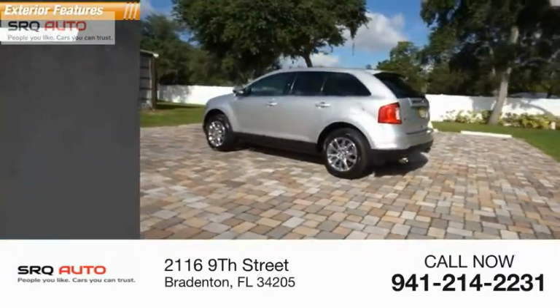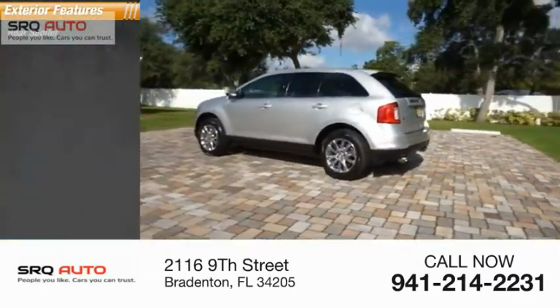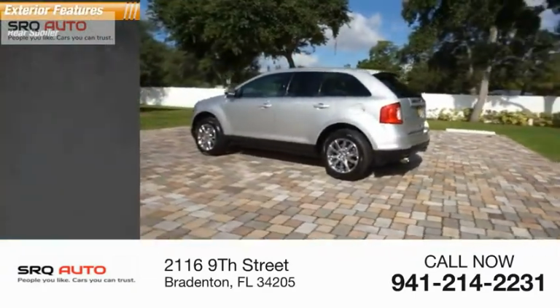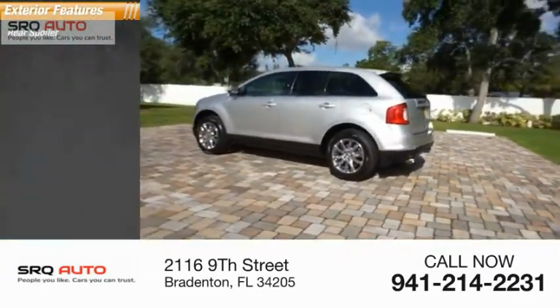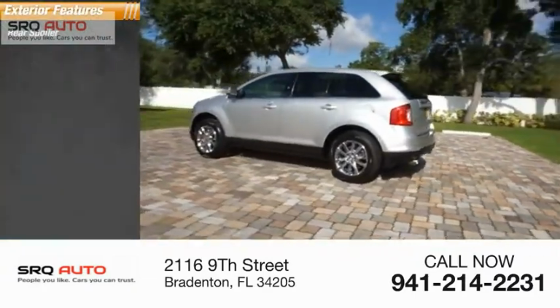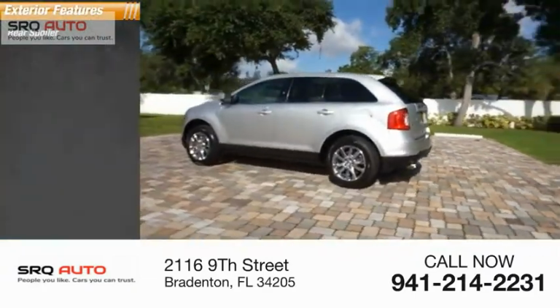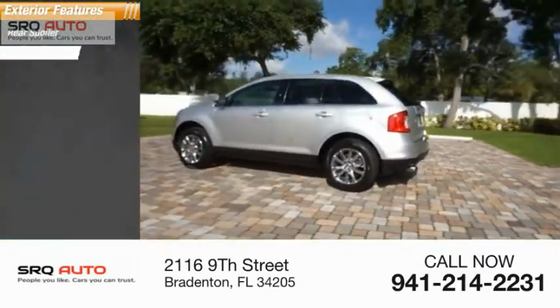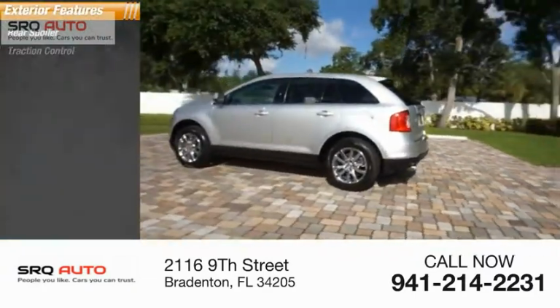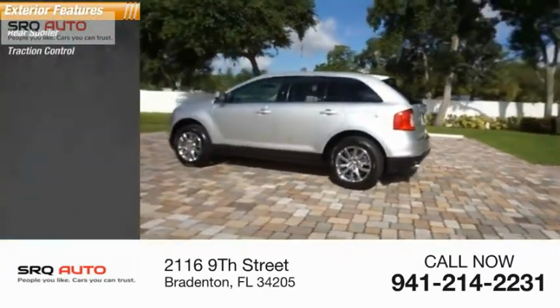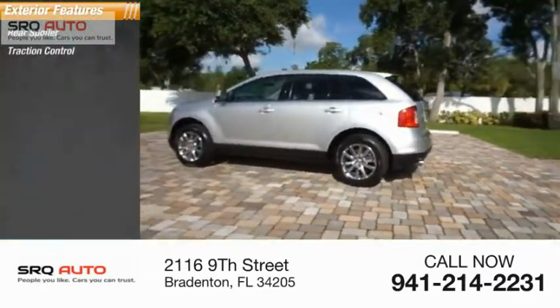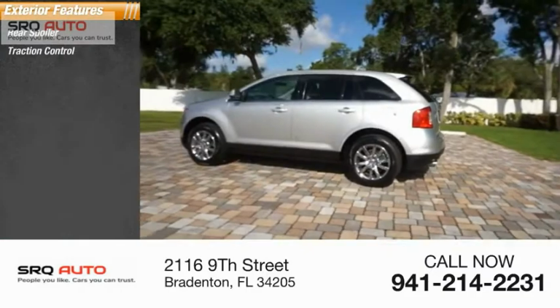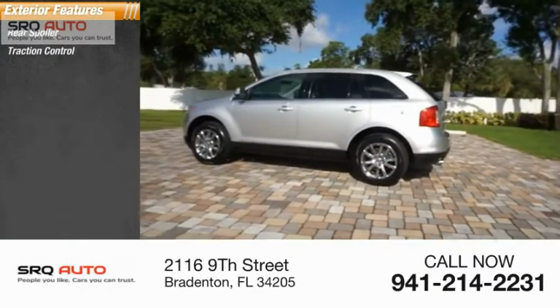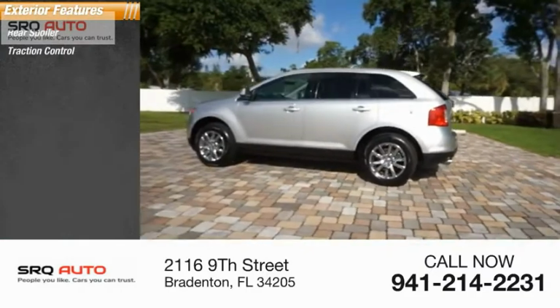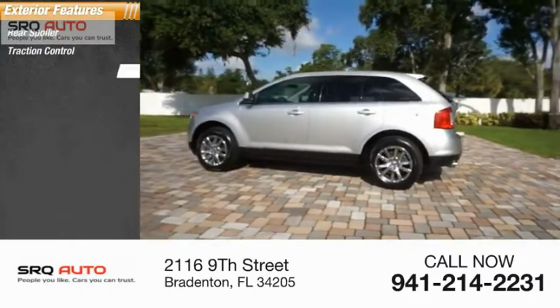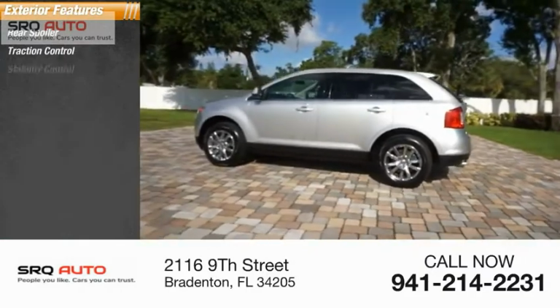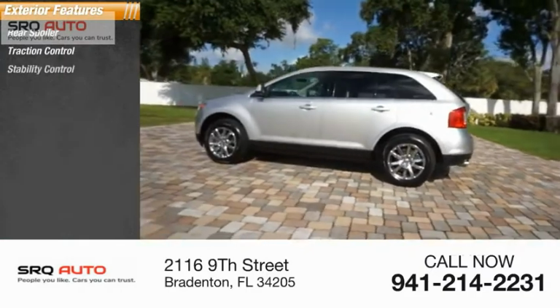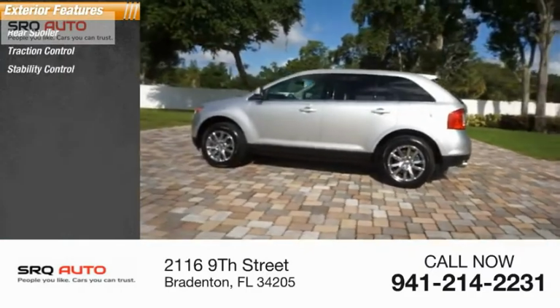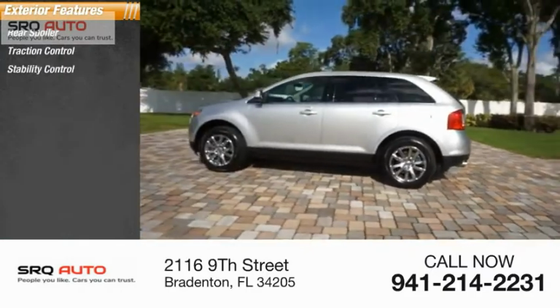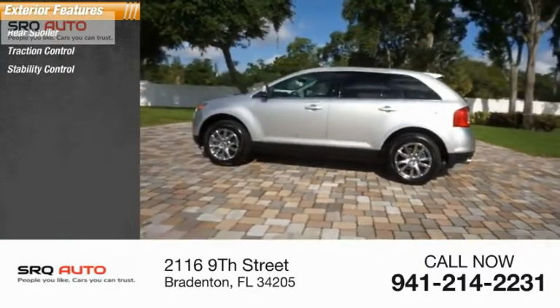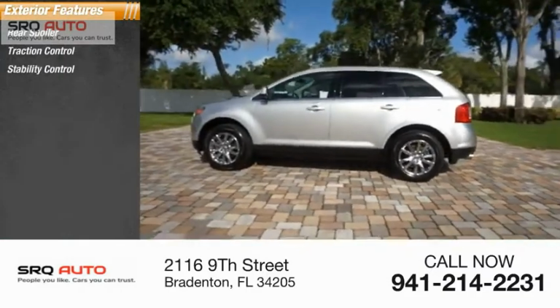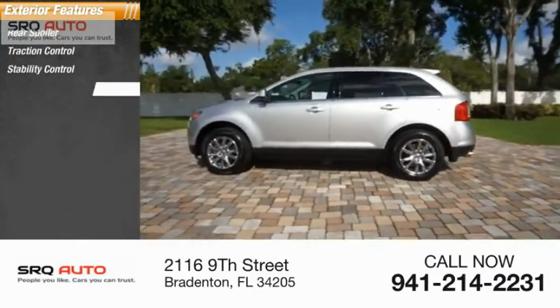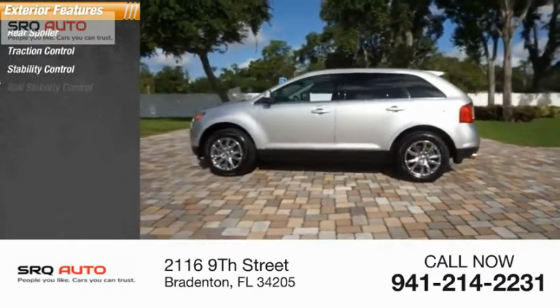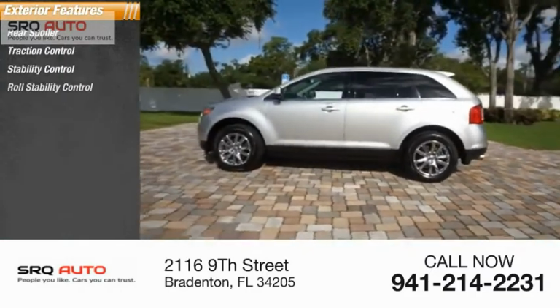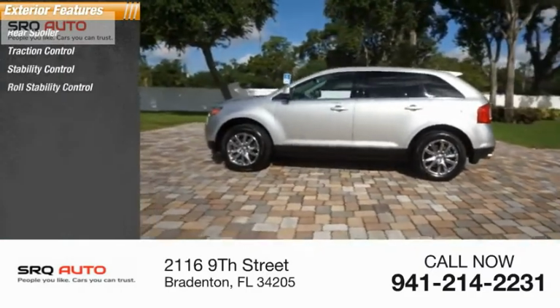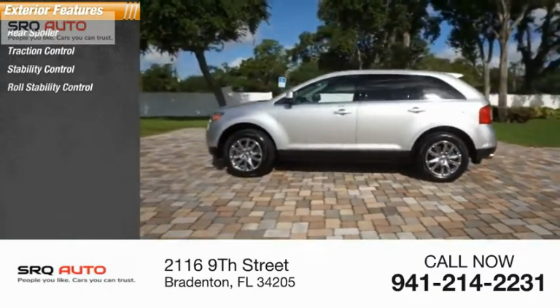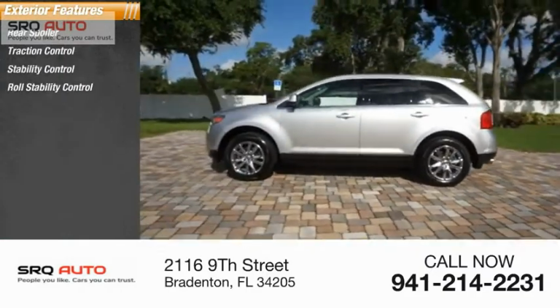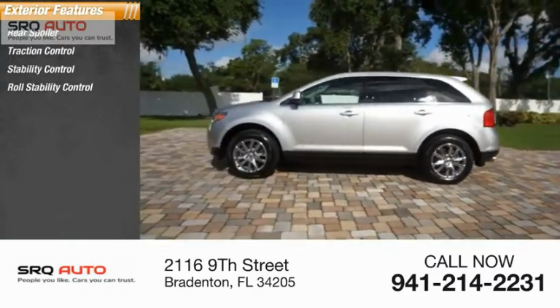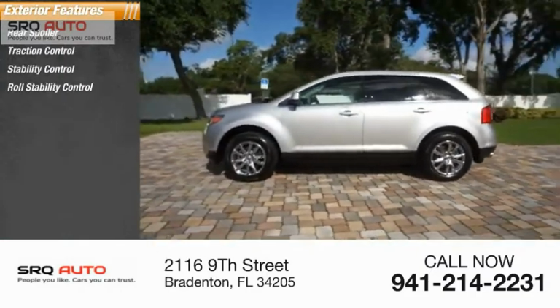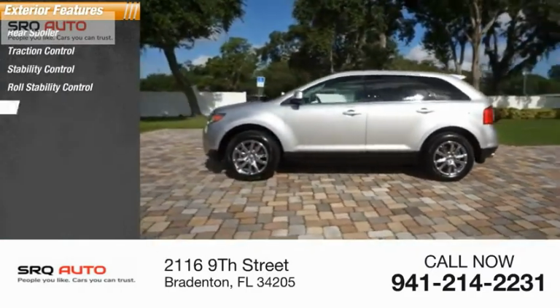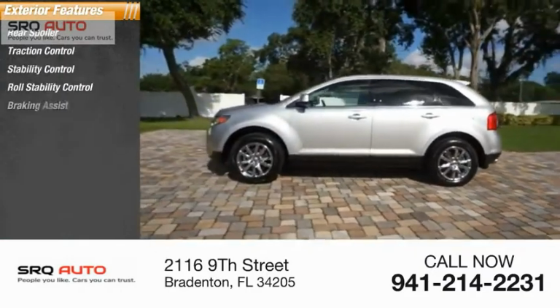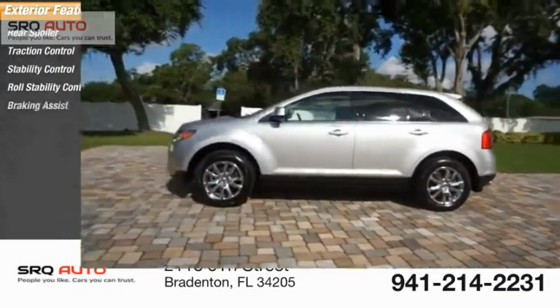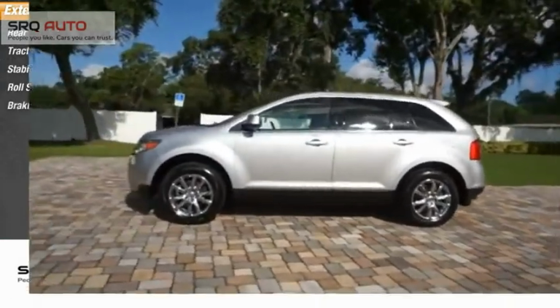Here are some of this vehicle's great options: rear spoiler, traction control, stability control, roll stability control, and braking assist.